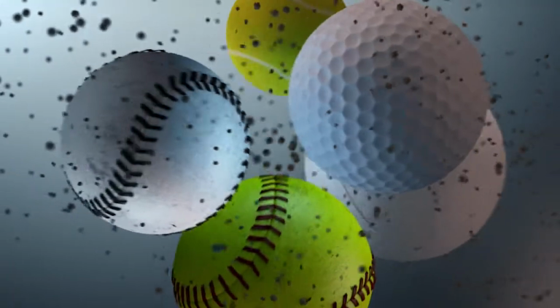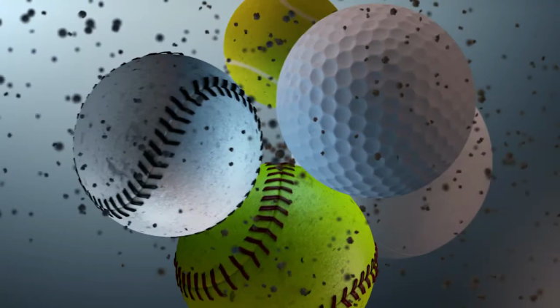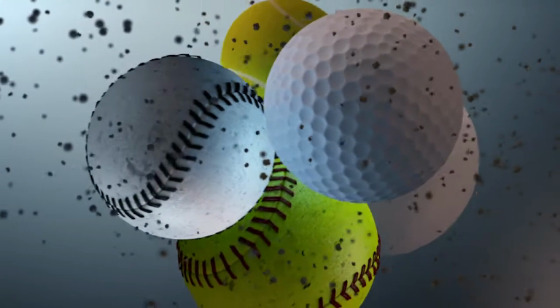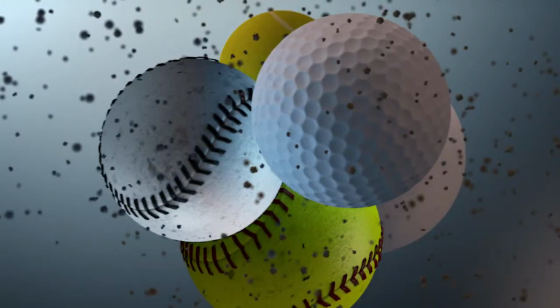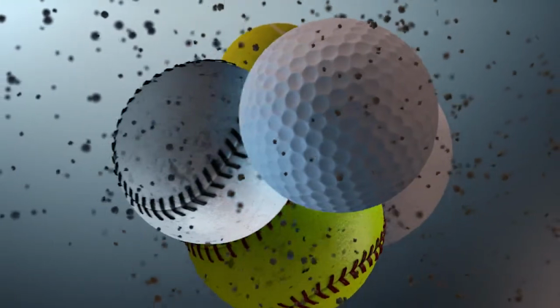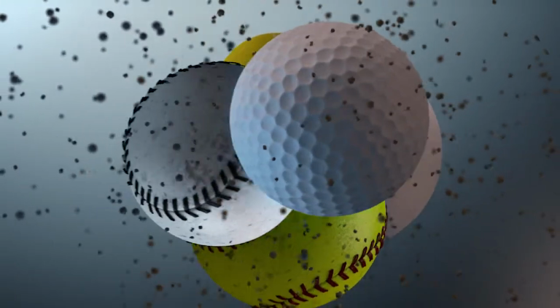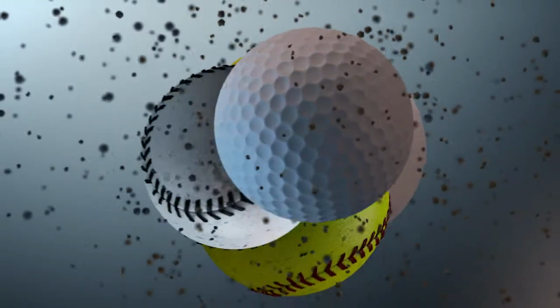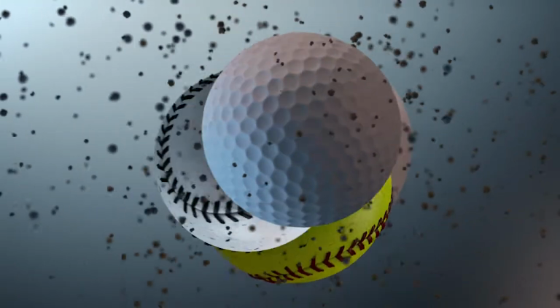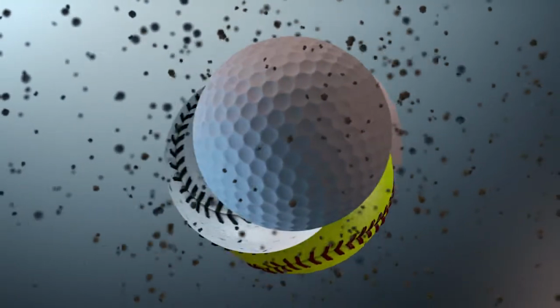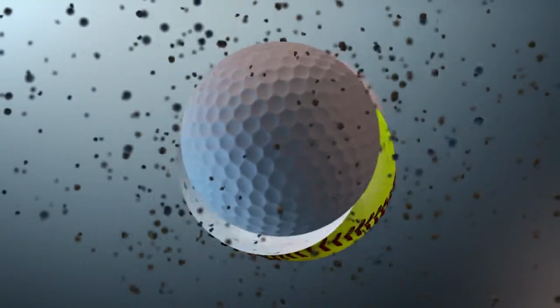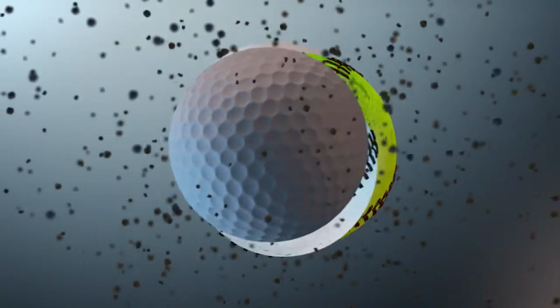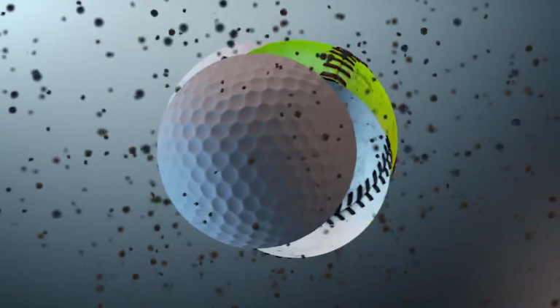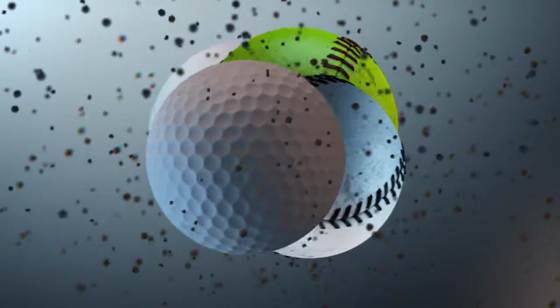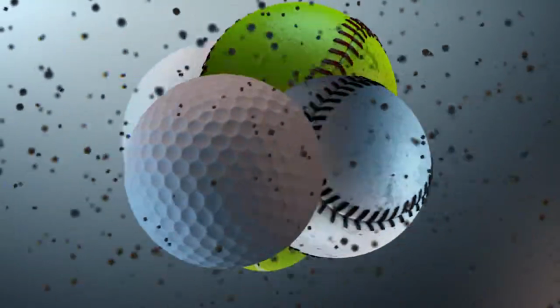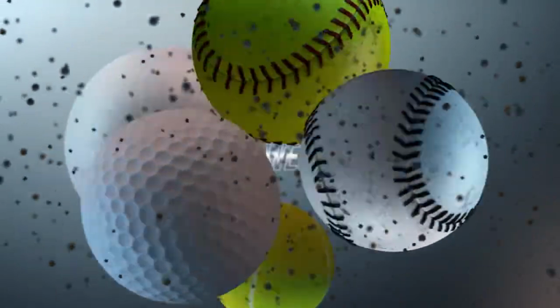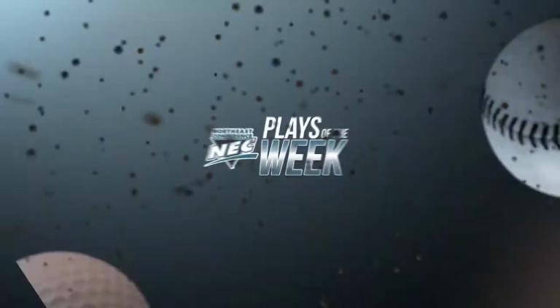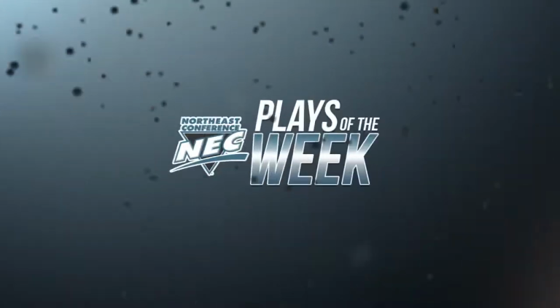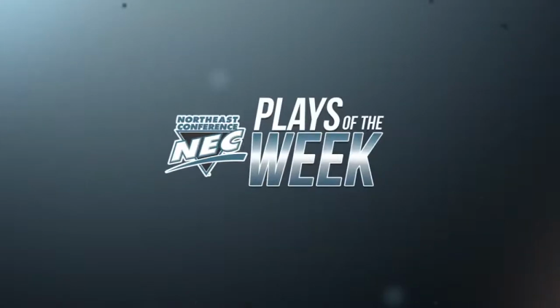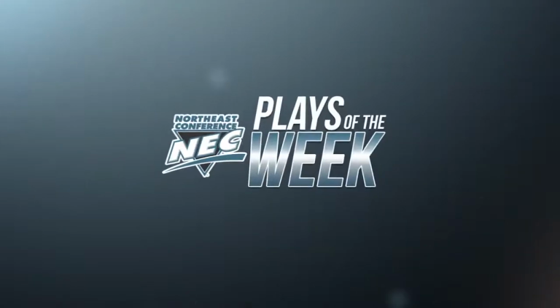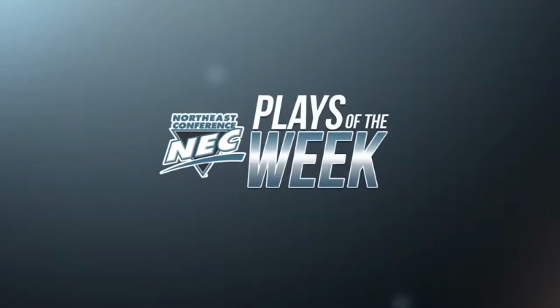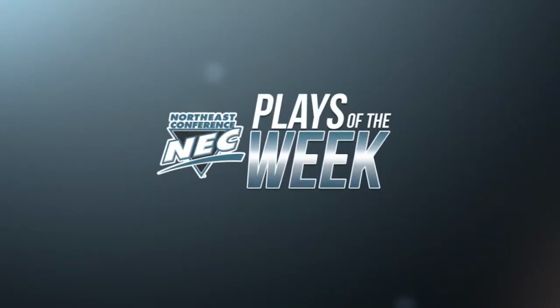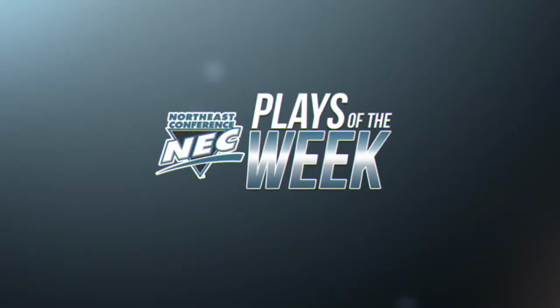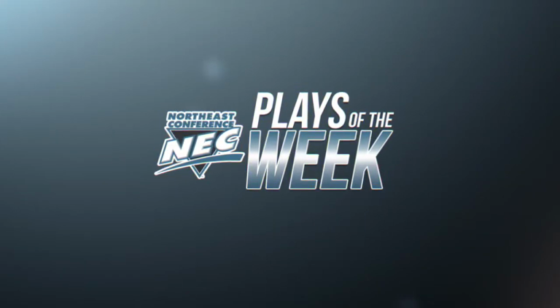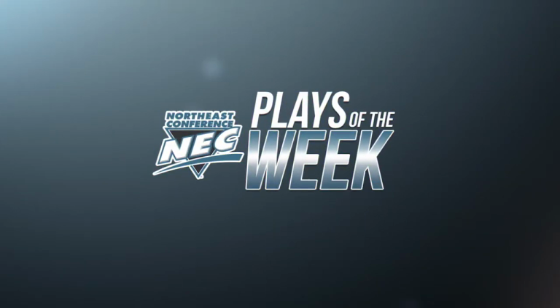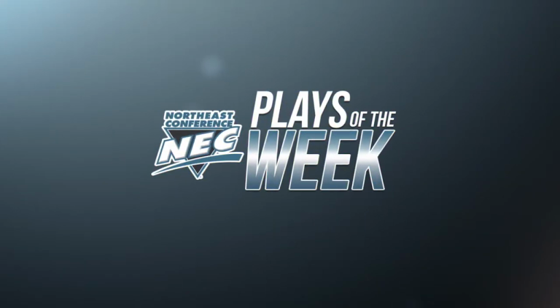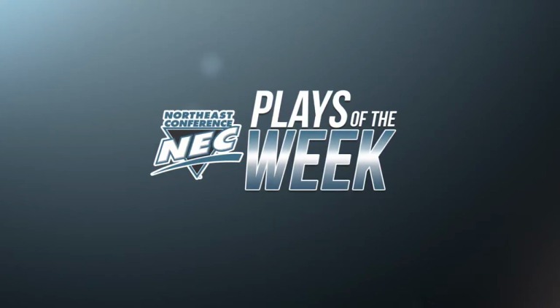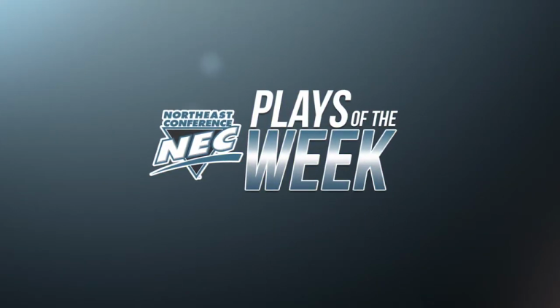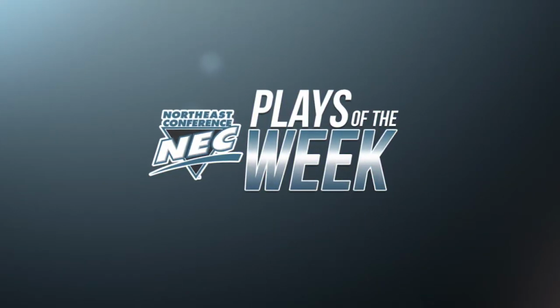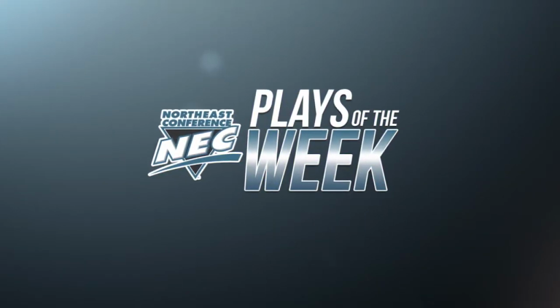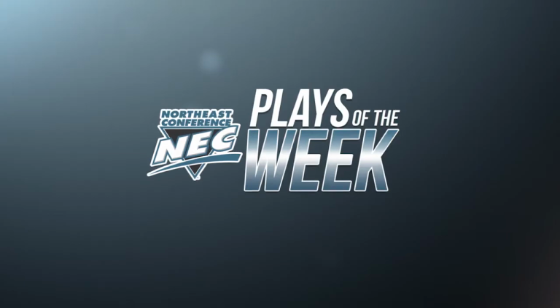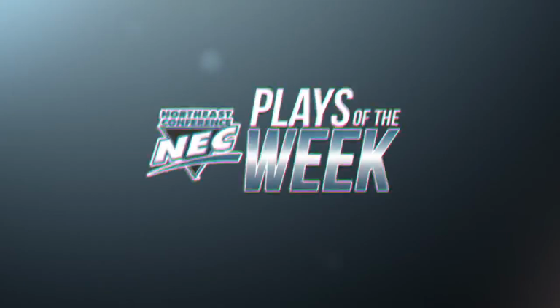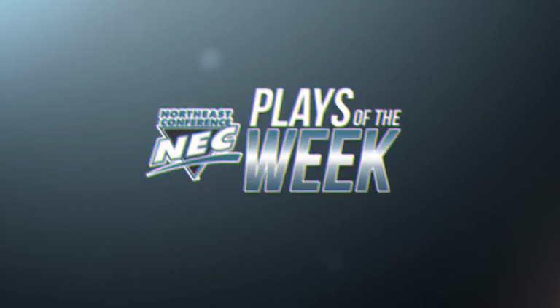It's time to take a look at the top plays from the past week in NEC Spring Sports action.